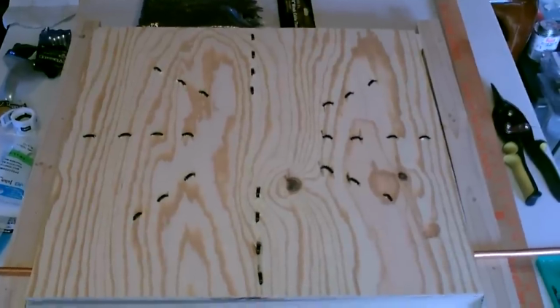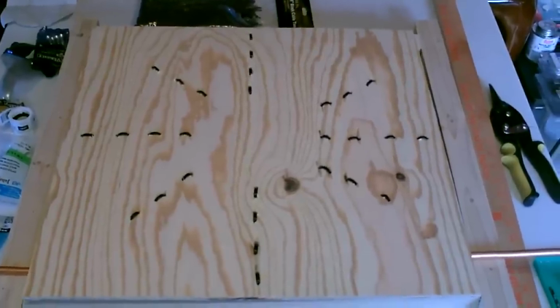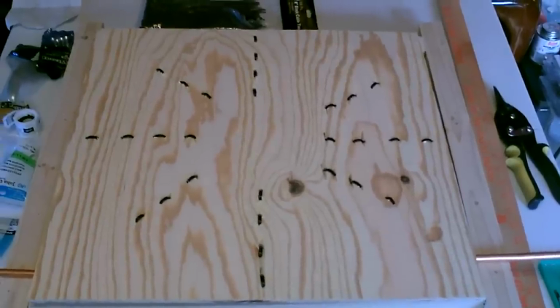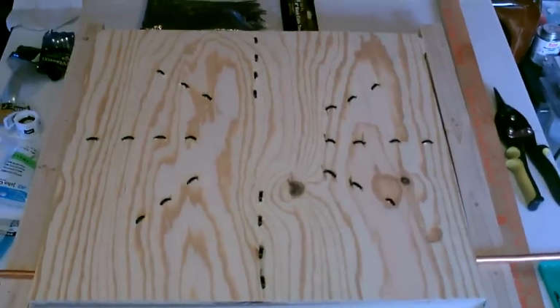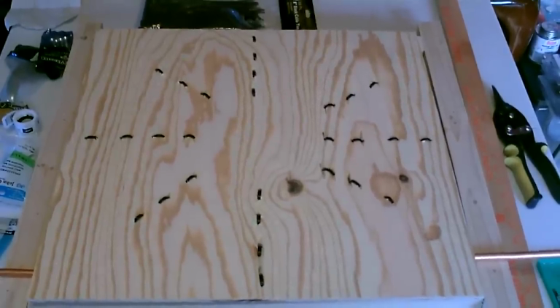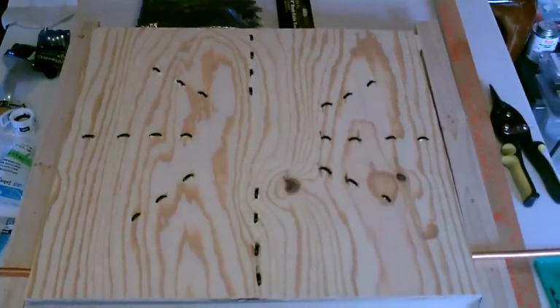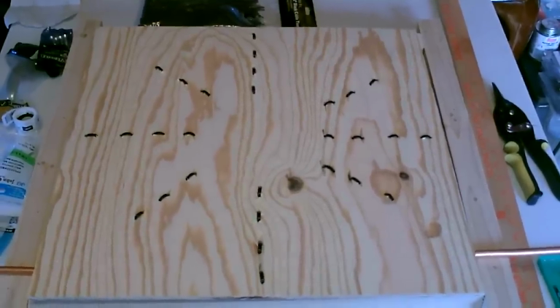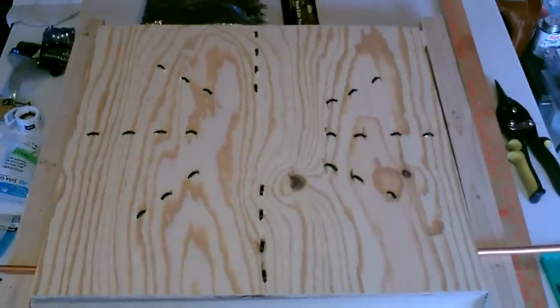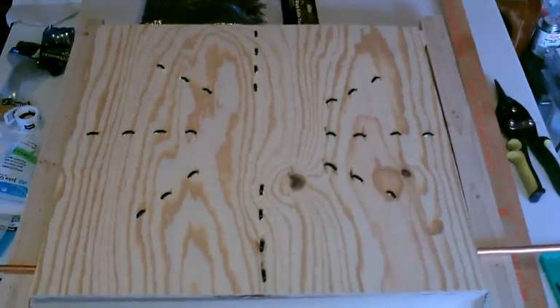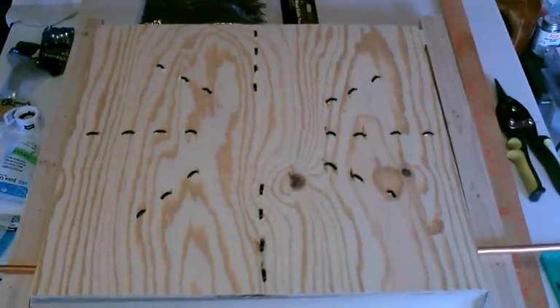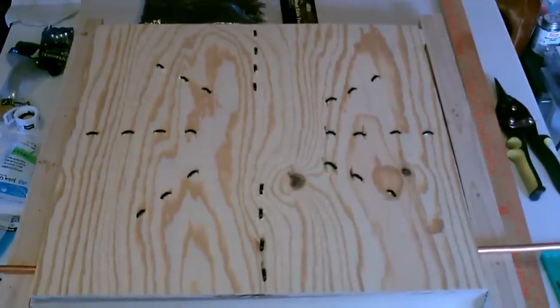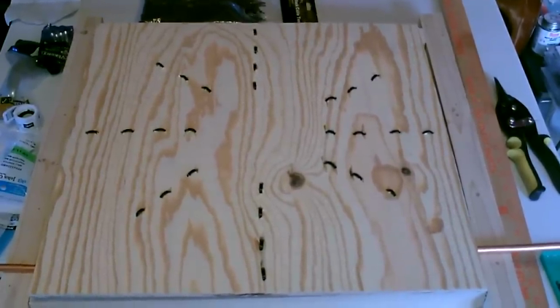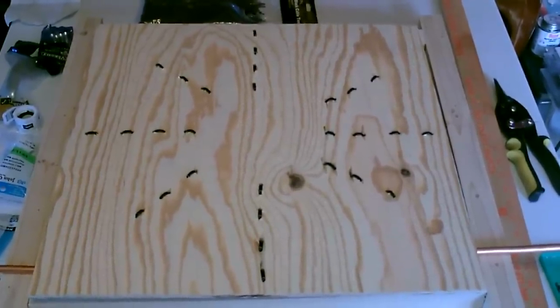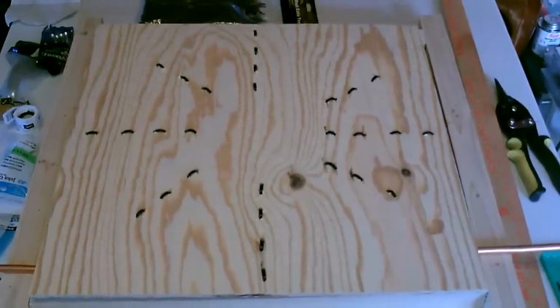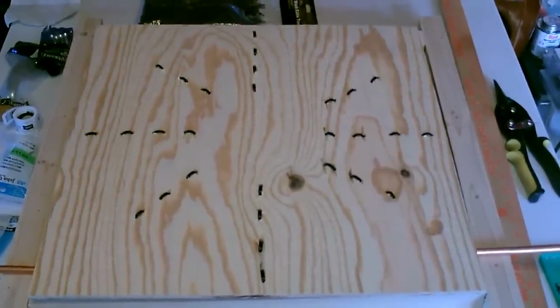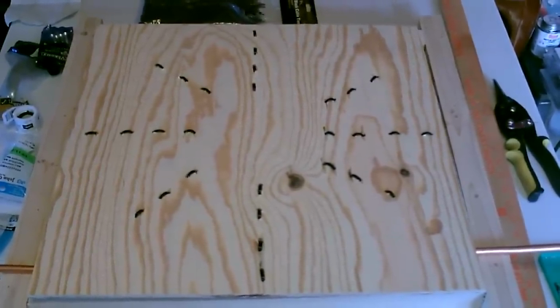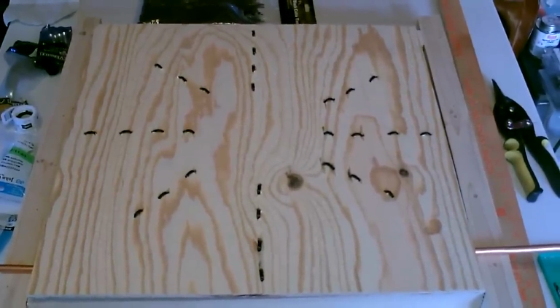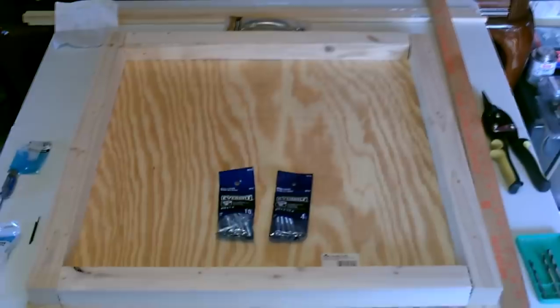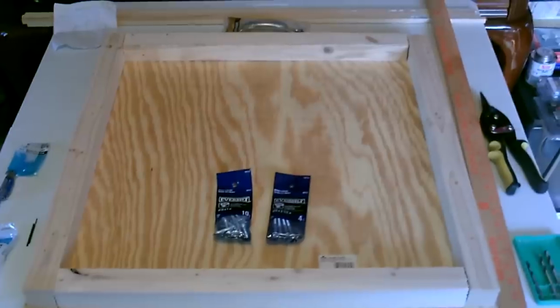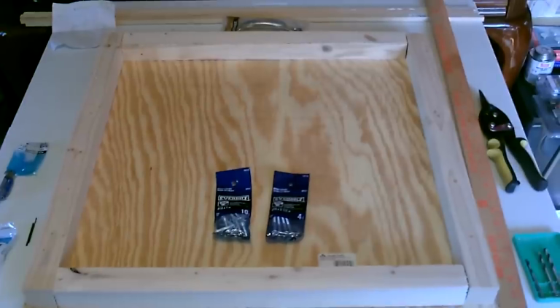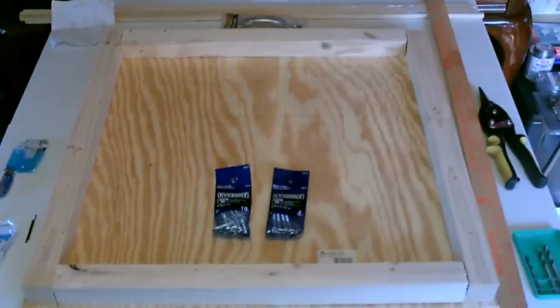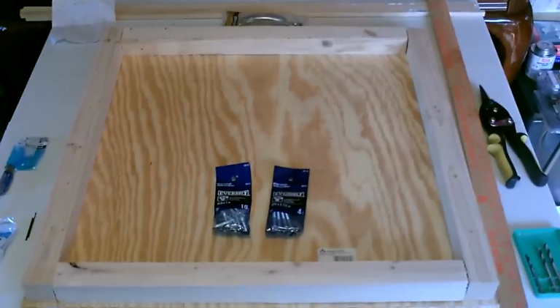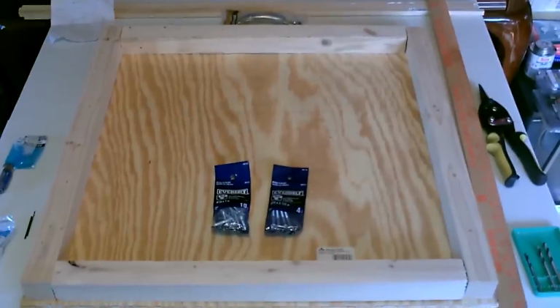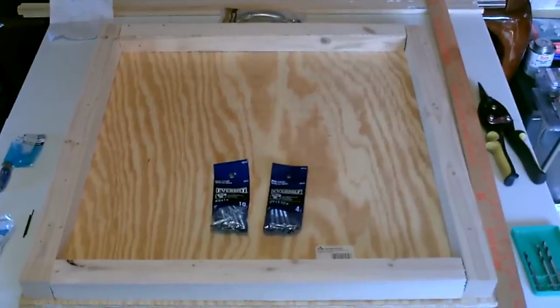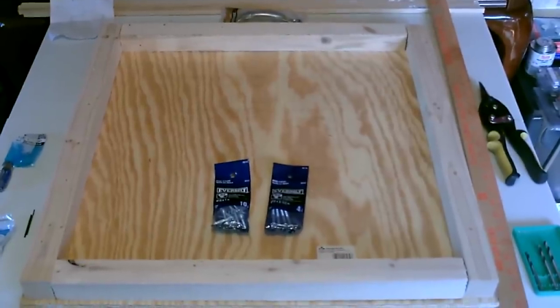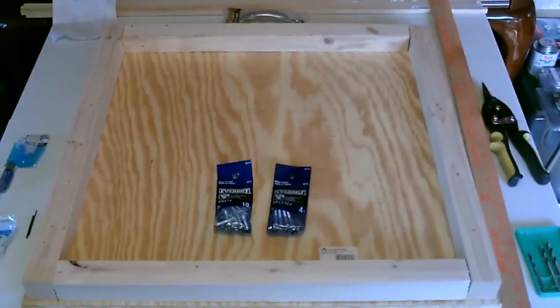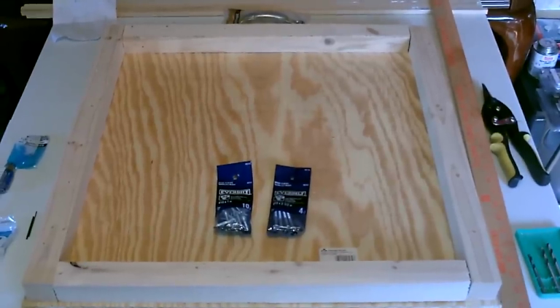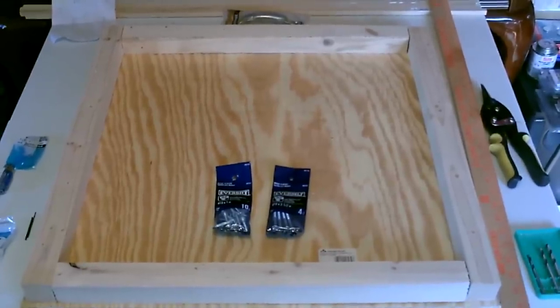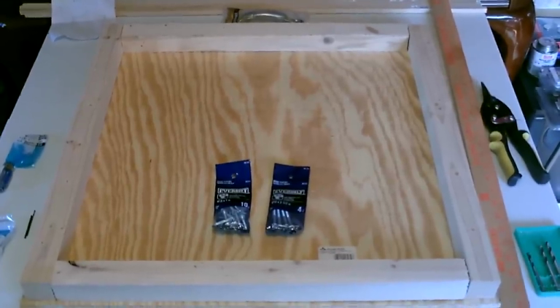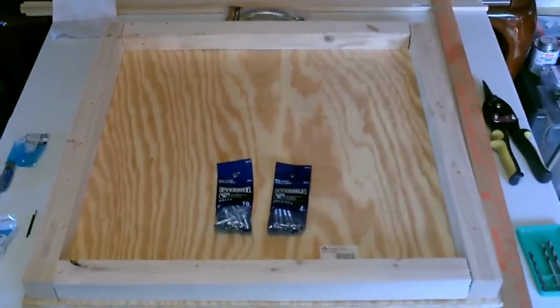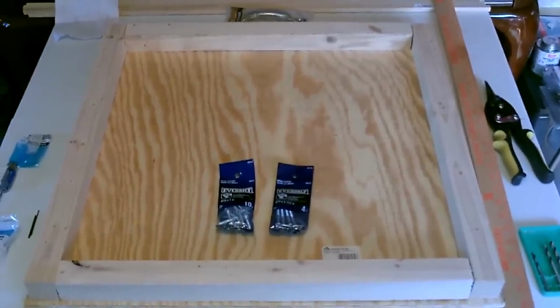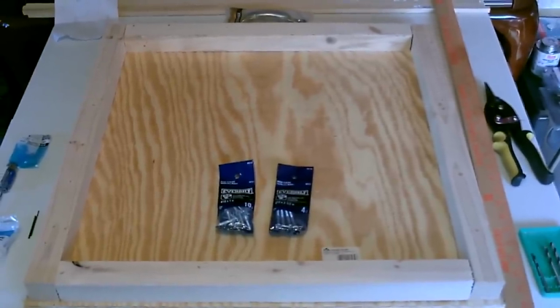Let's take a quick shot of the back. All right, now let's do the outer frame.